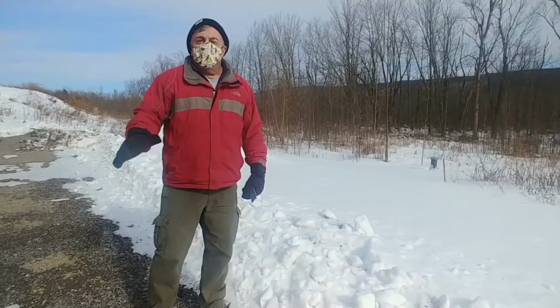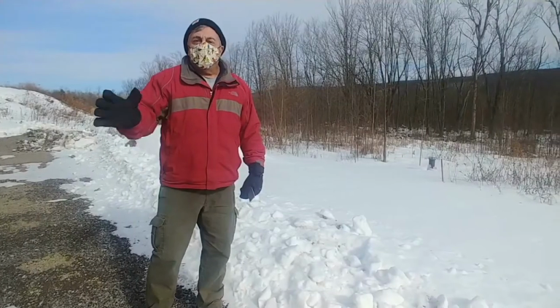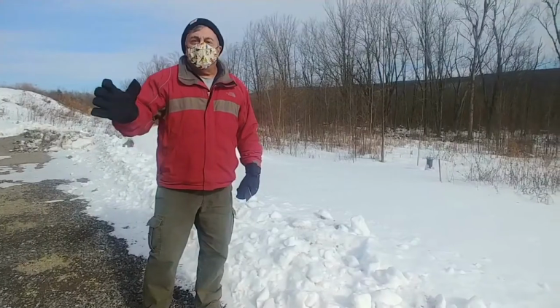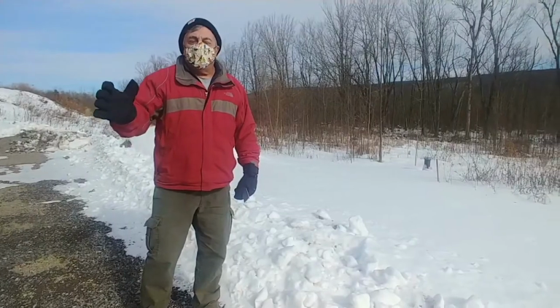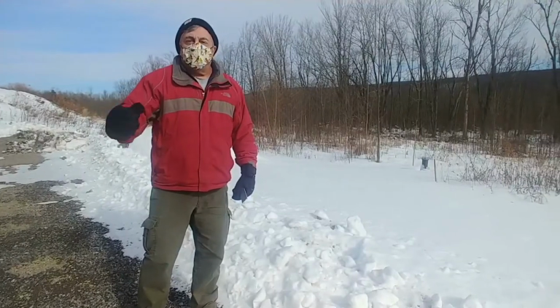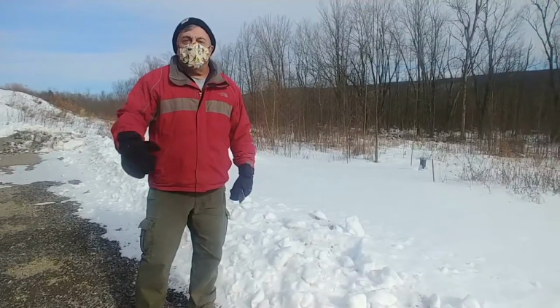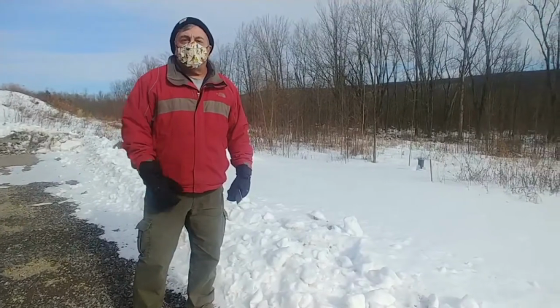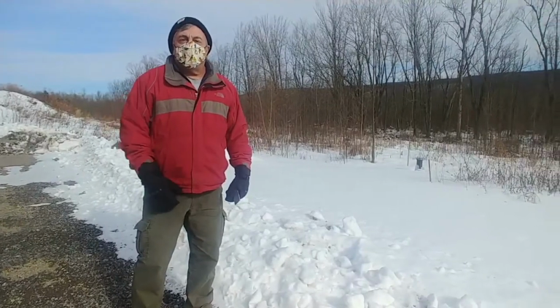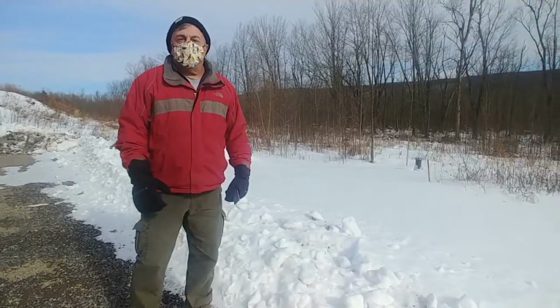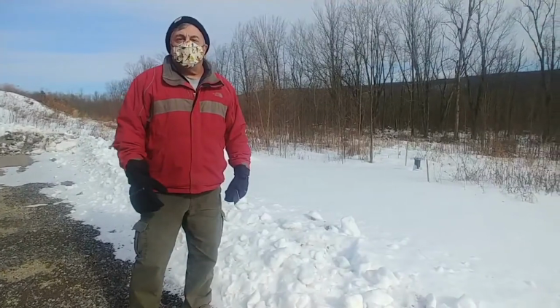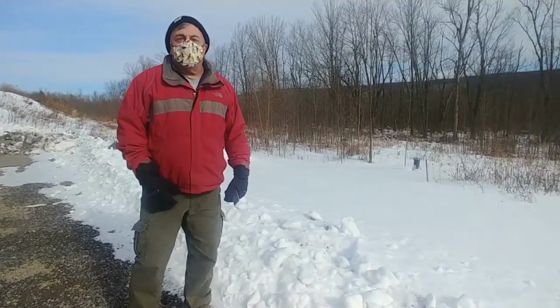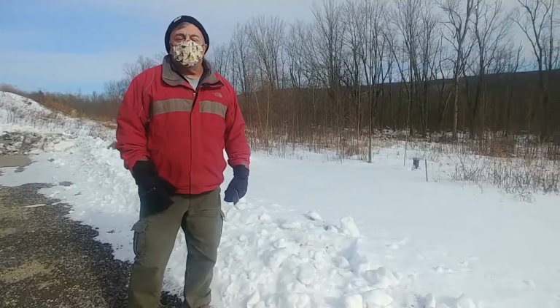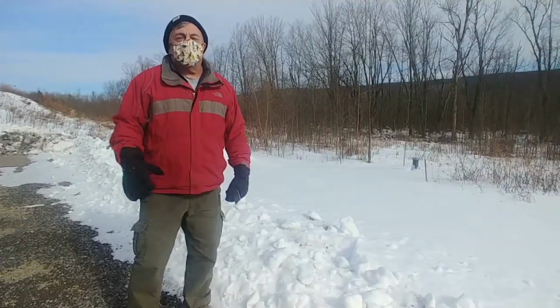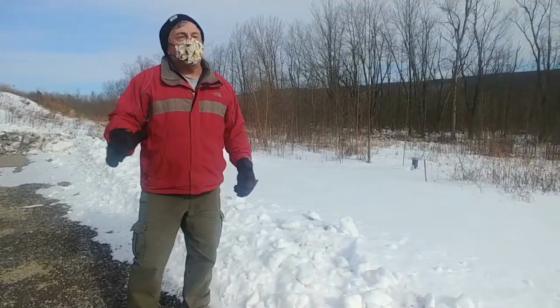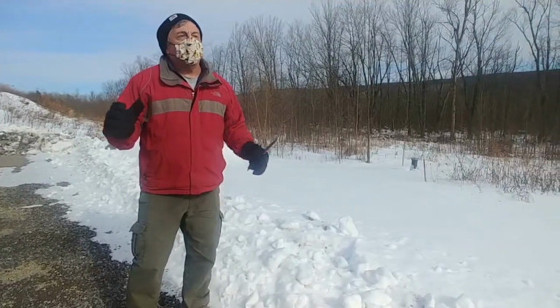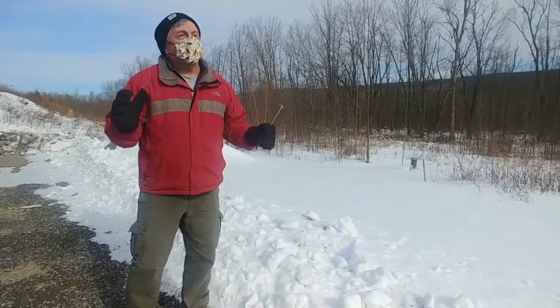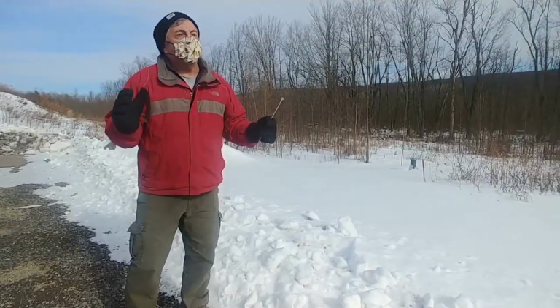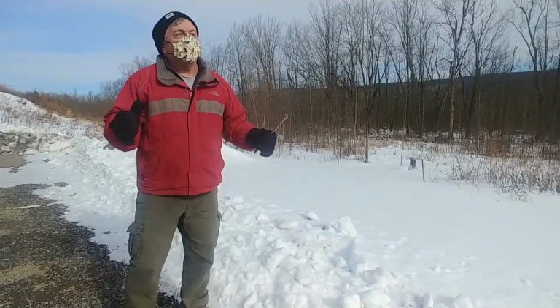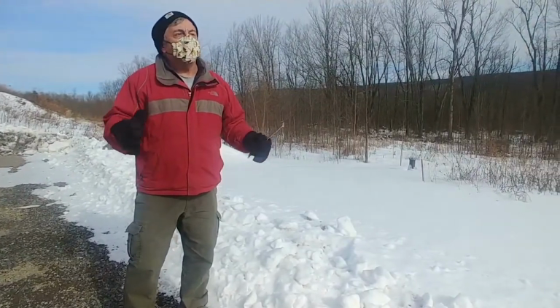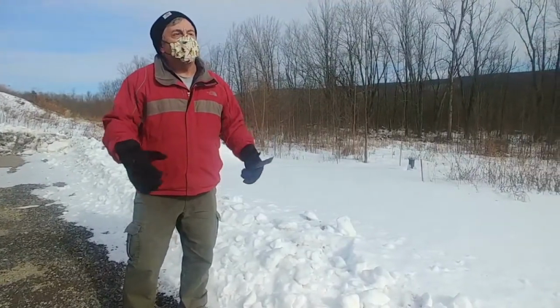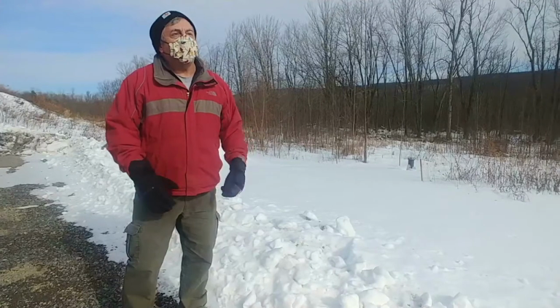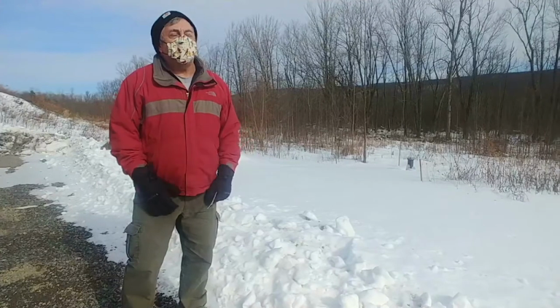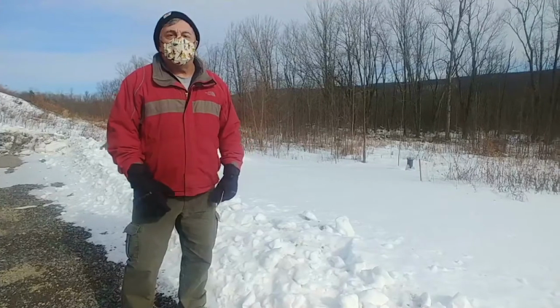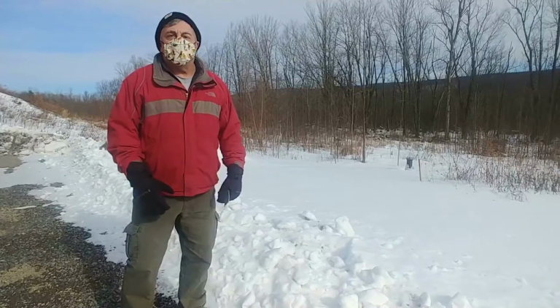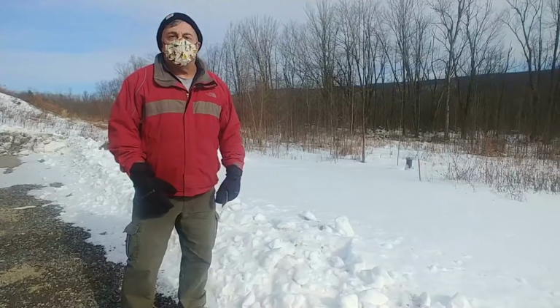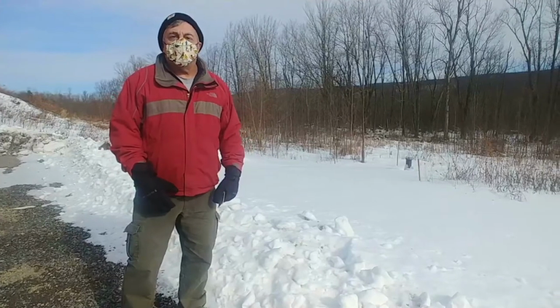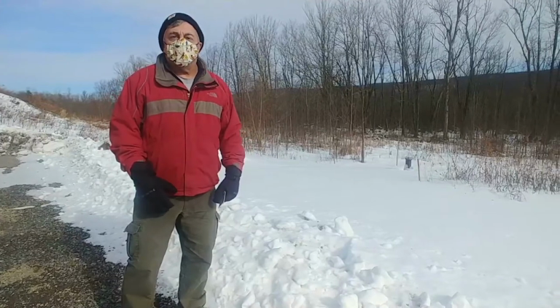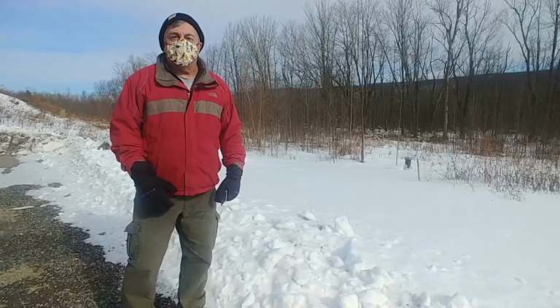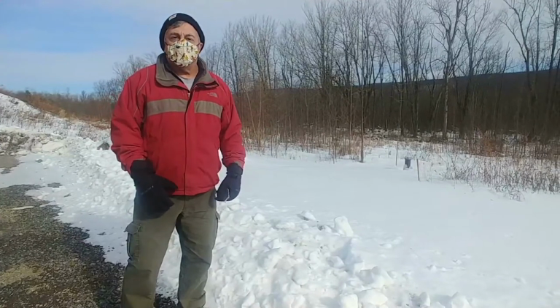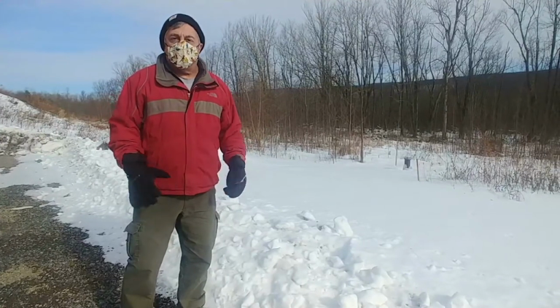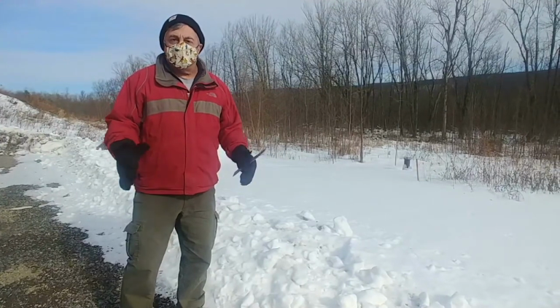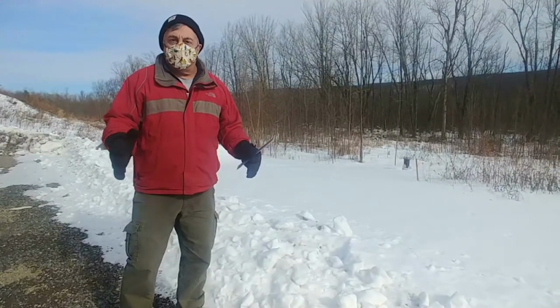Hi everybody, I'm John Van Eel. I'm down here at our Mueller Field Station, and I'd like to talk to you about some tracks today.